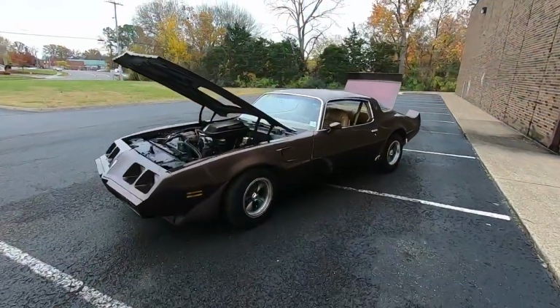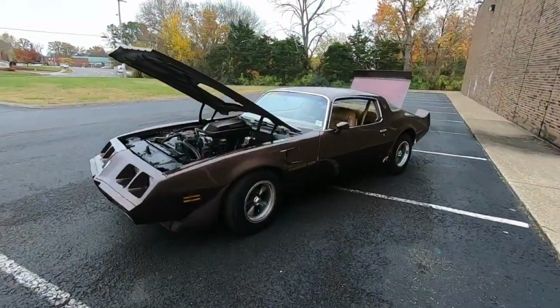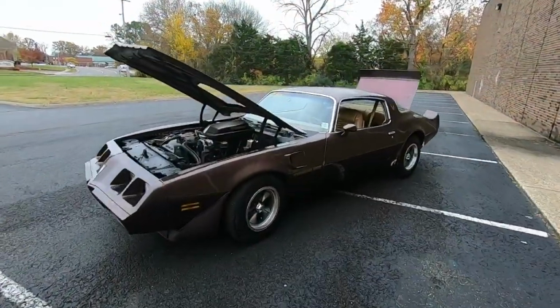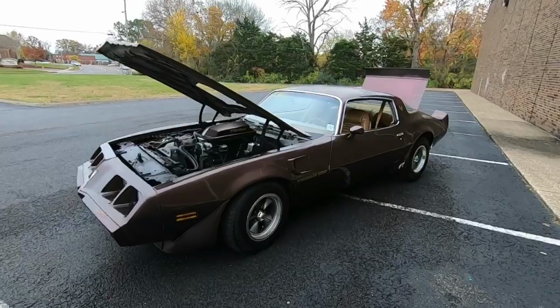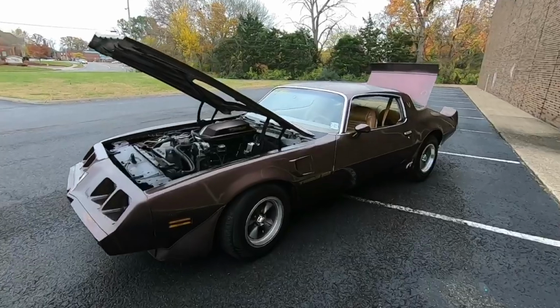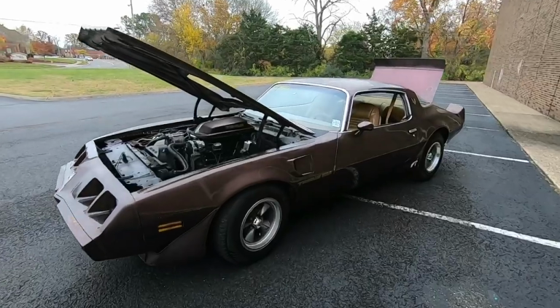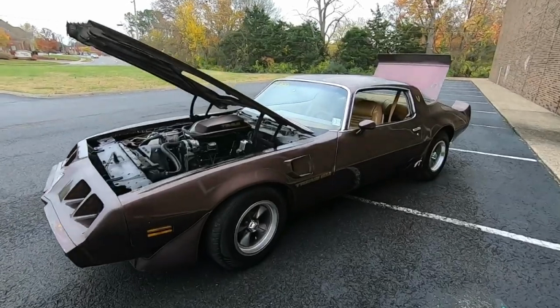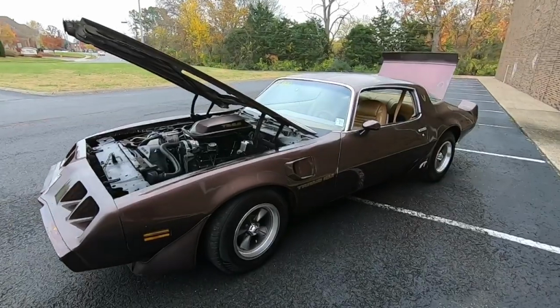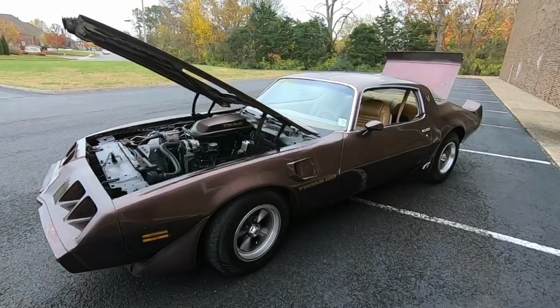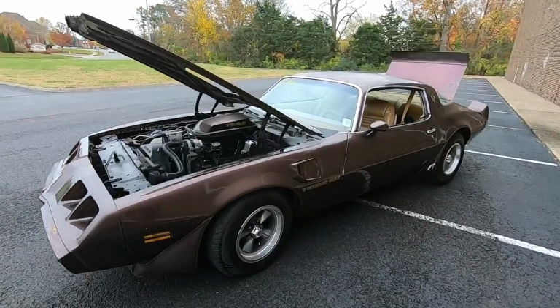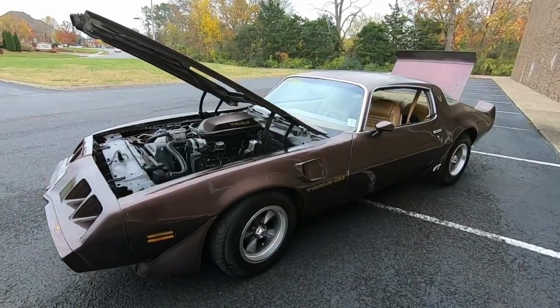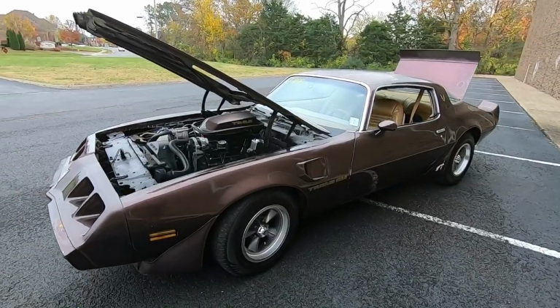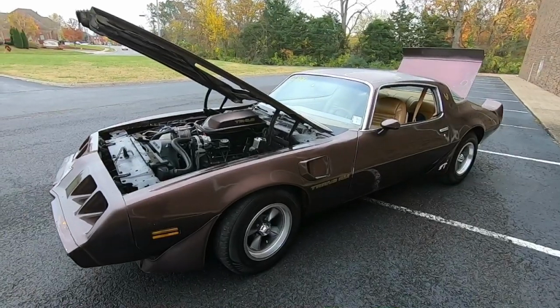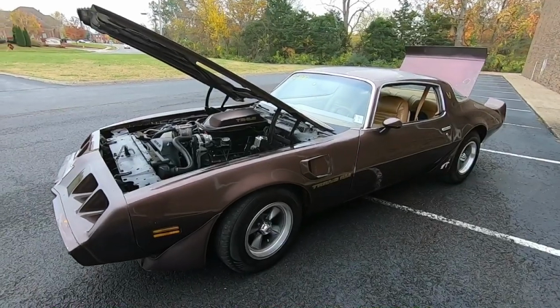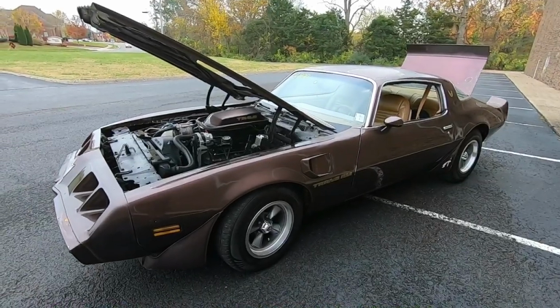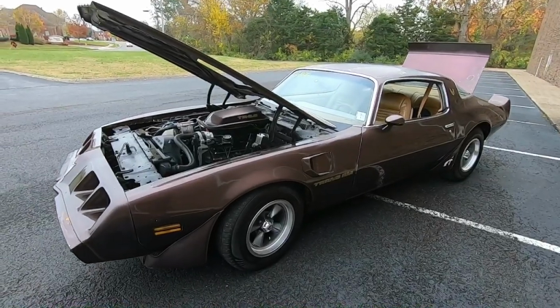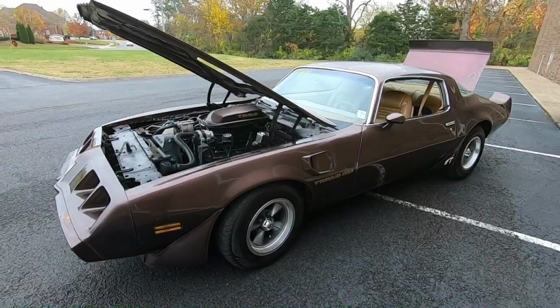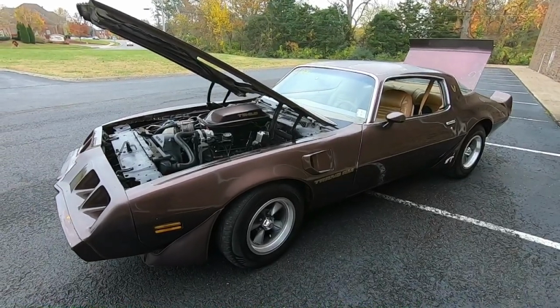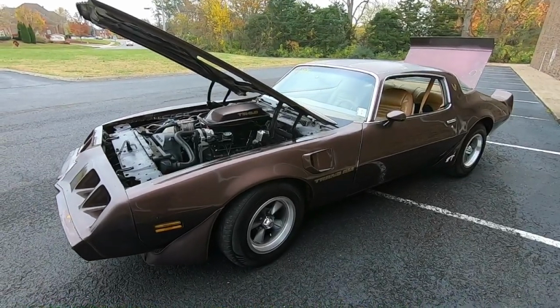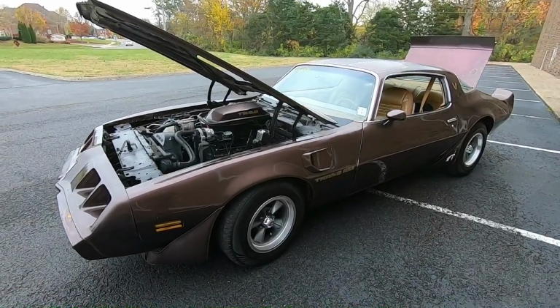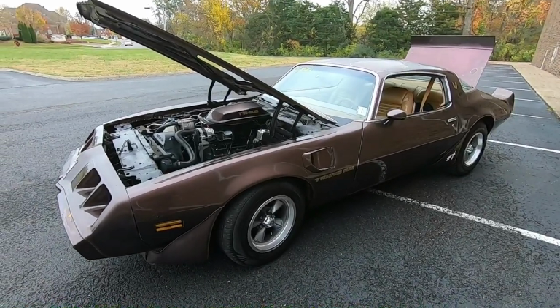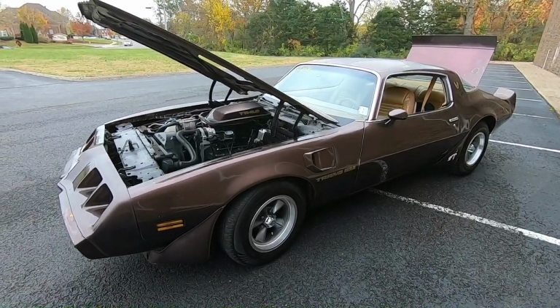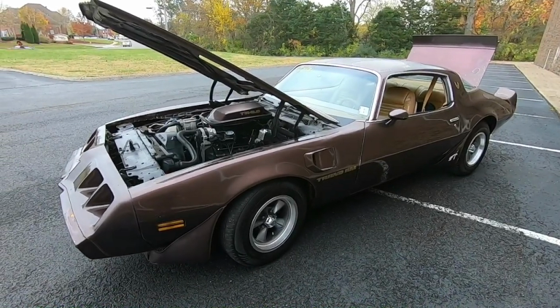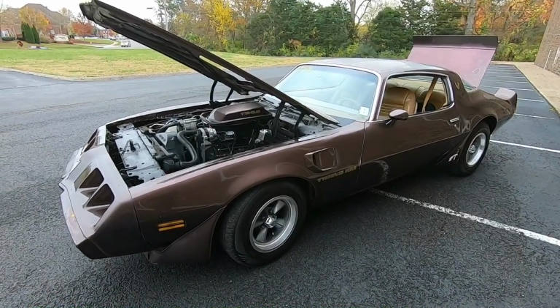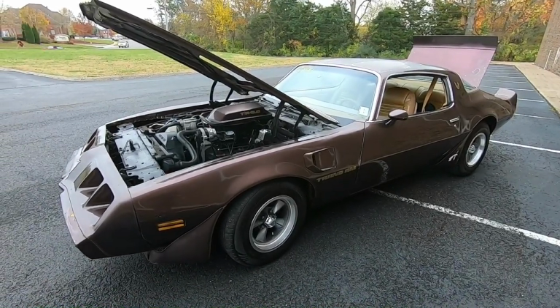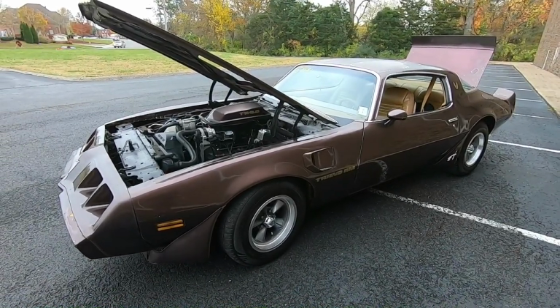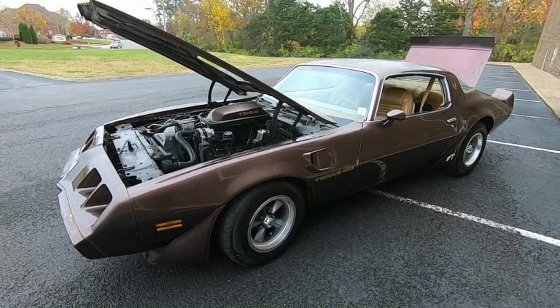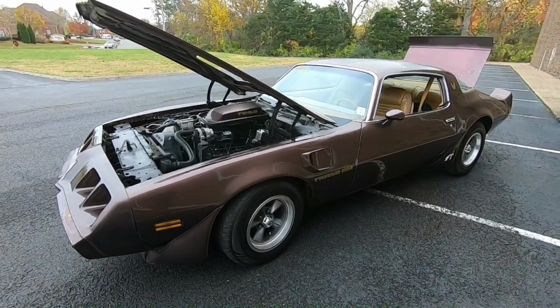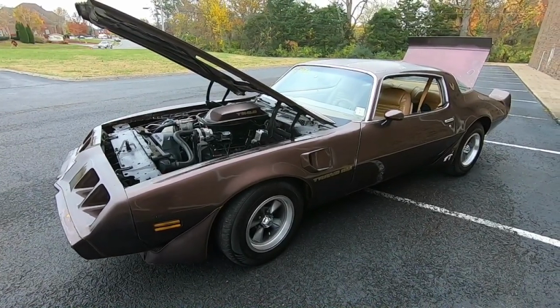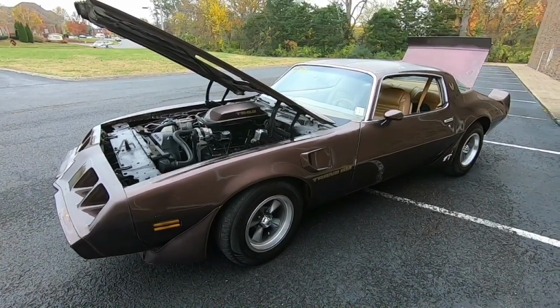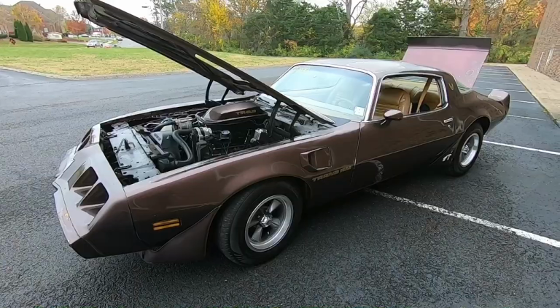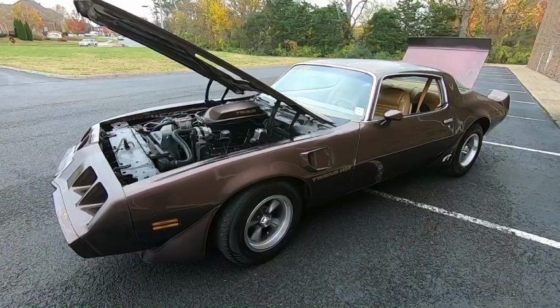Welcome back. This is Nick up here at Maple Motors in Hendersonville, Tennessee, and today we have a 1979 Trans Am.